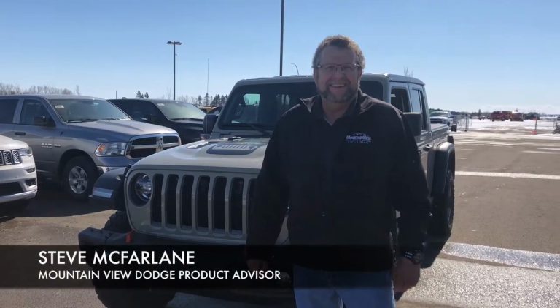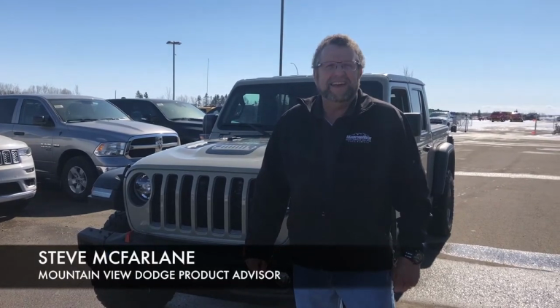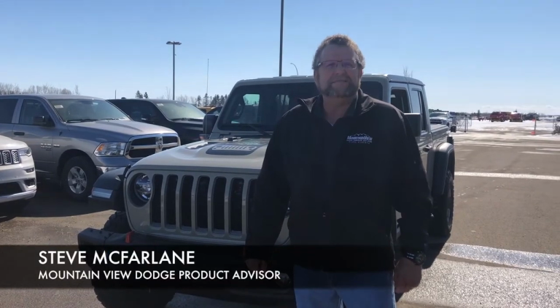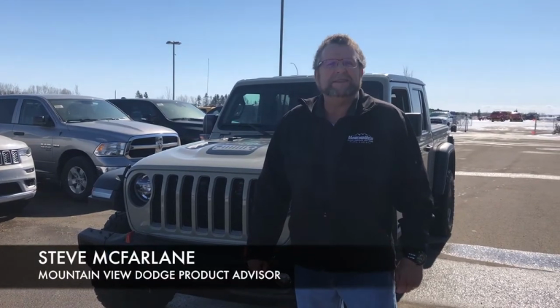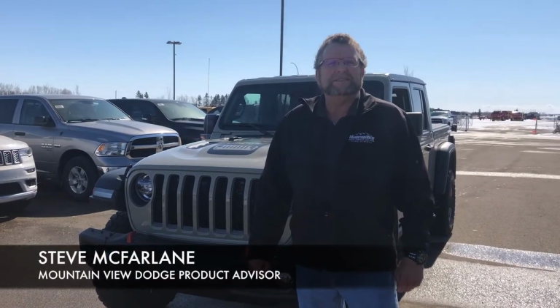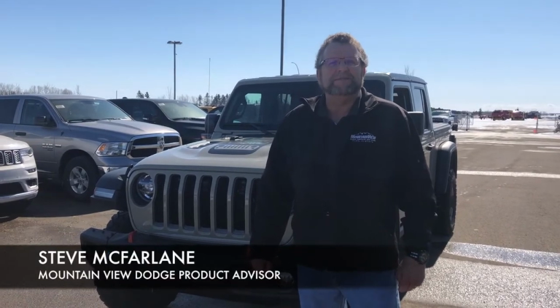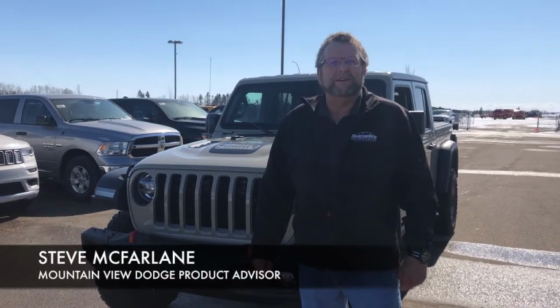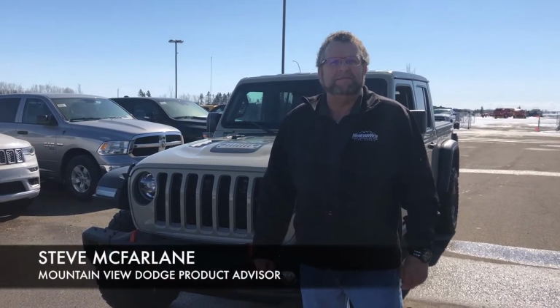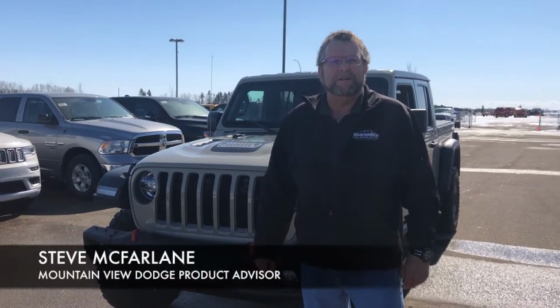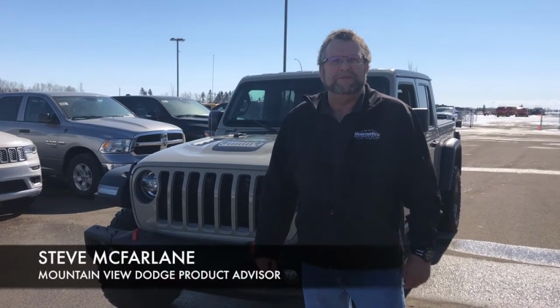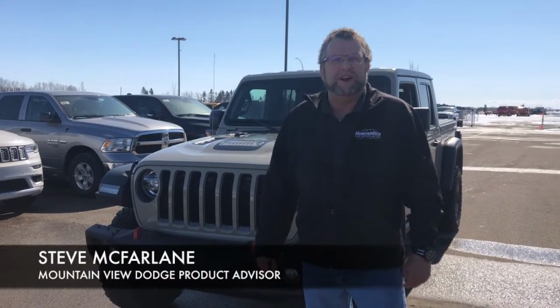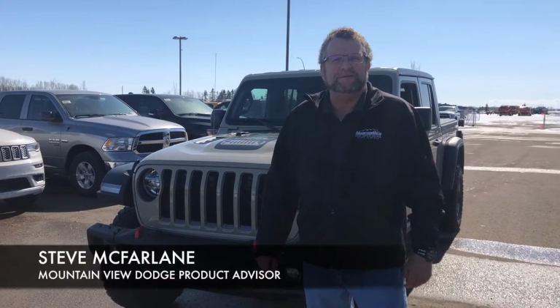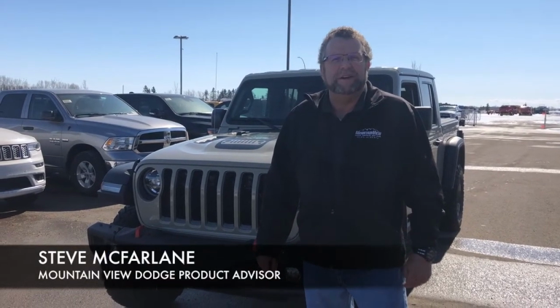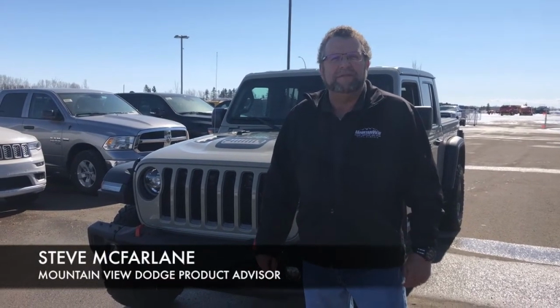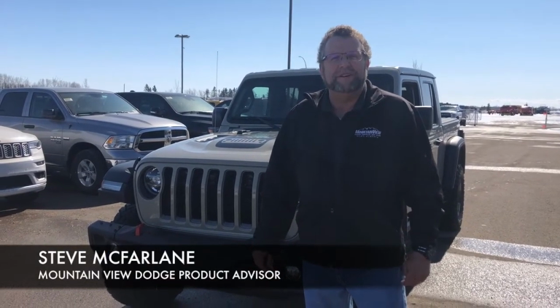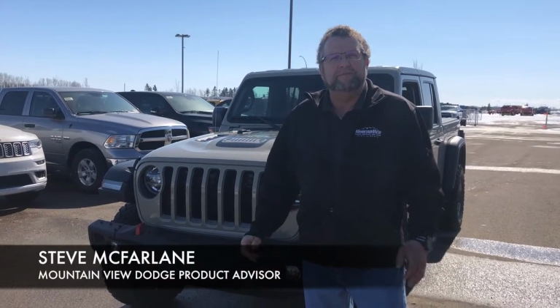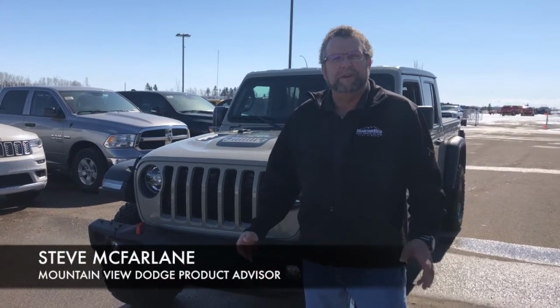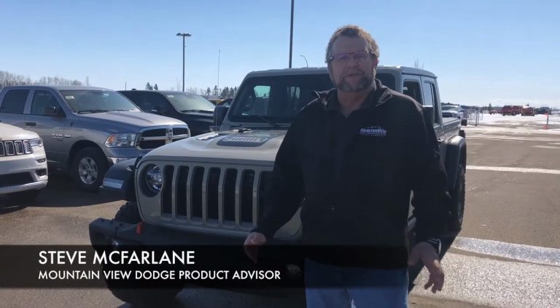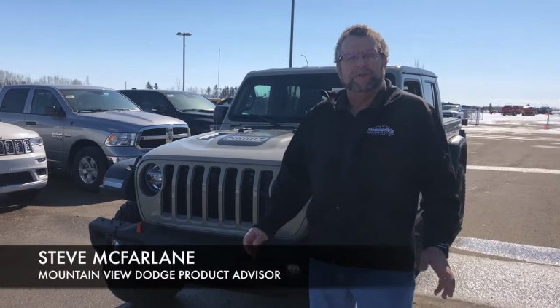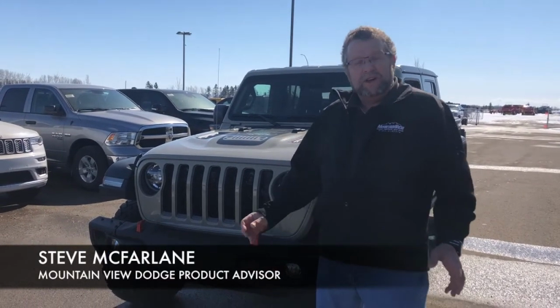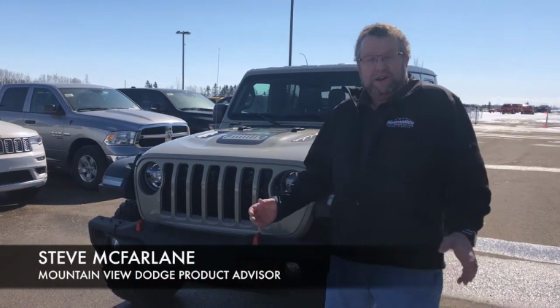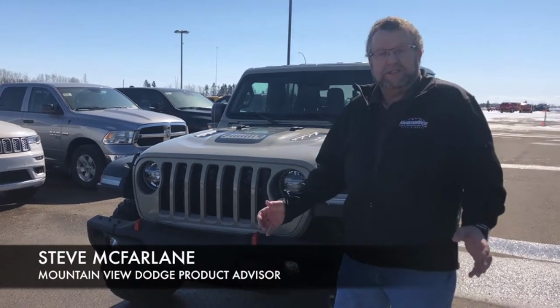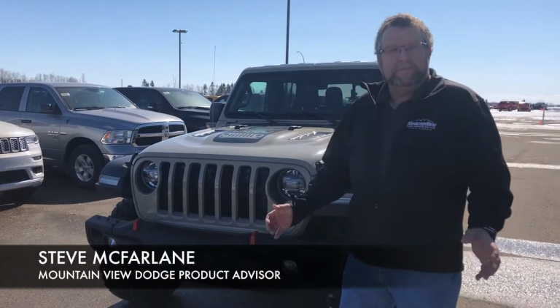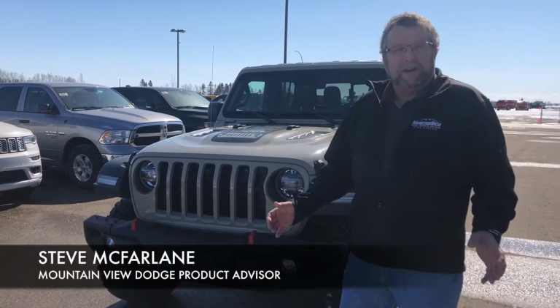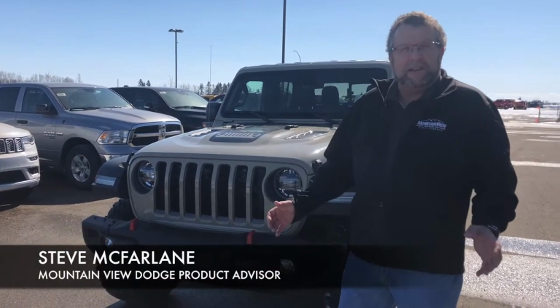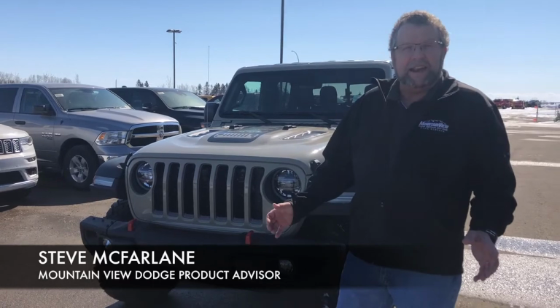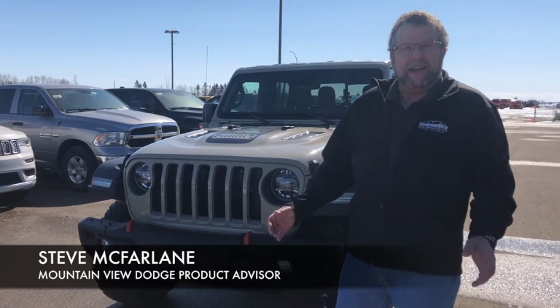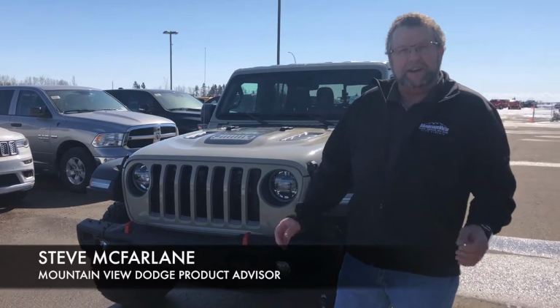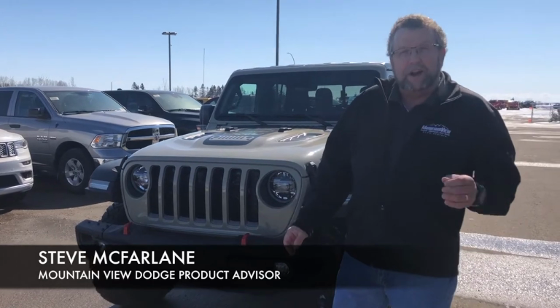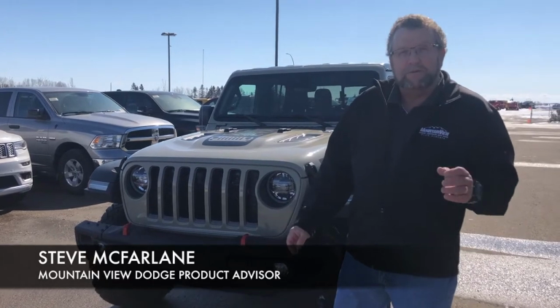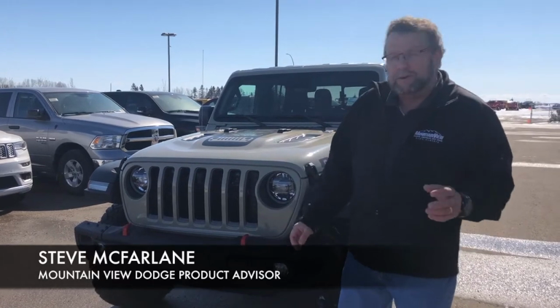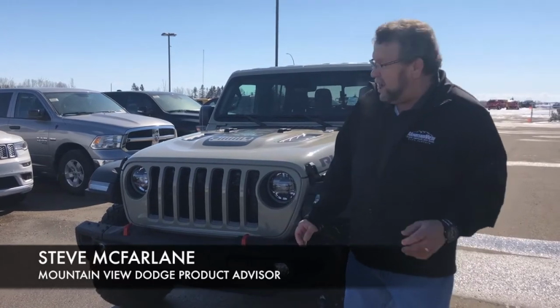Hey everybody, Steve McFarland here, Mountain View Dodge. What do I have here? A beautiful Jeep Gladiator Rubicon.